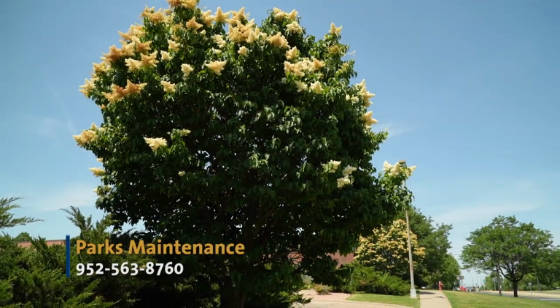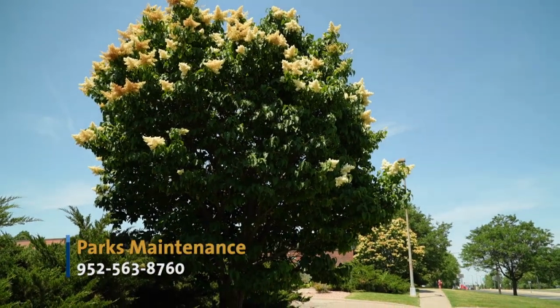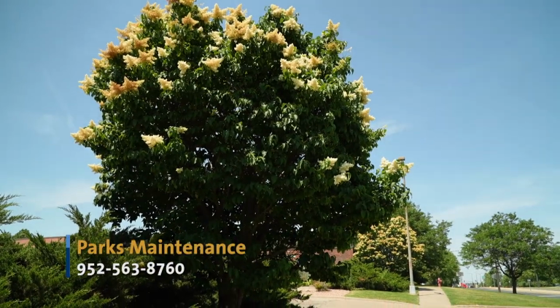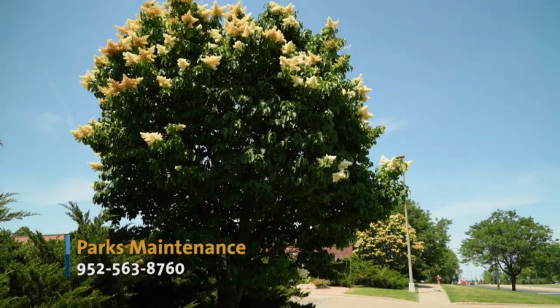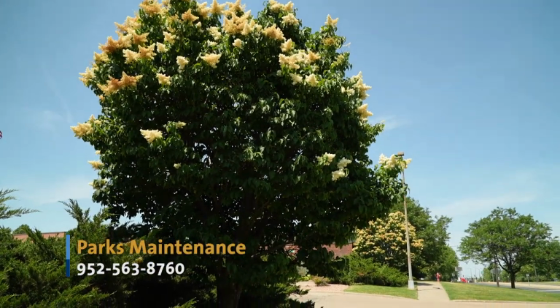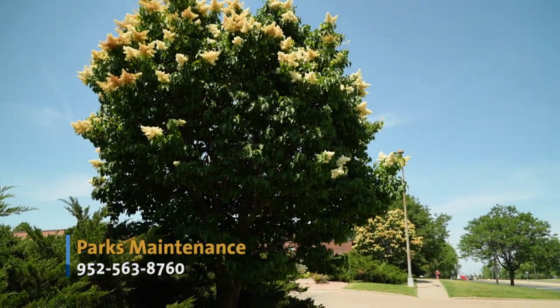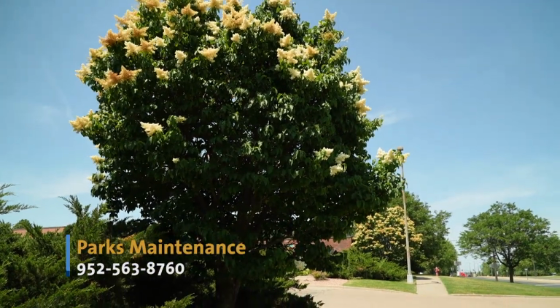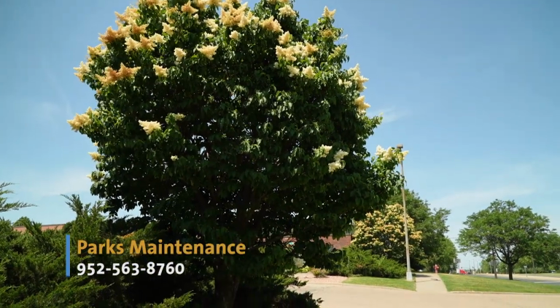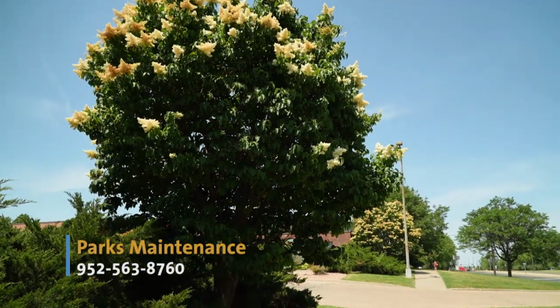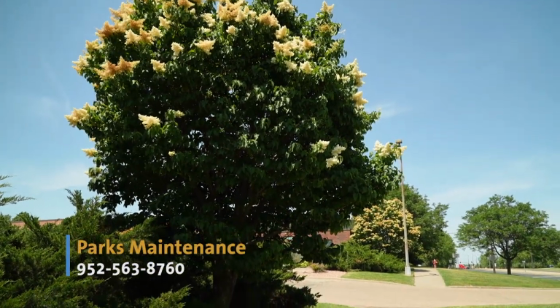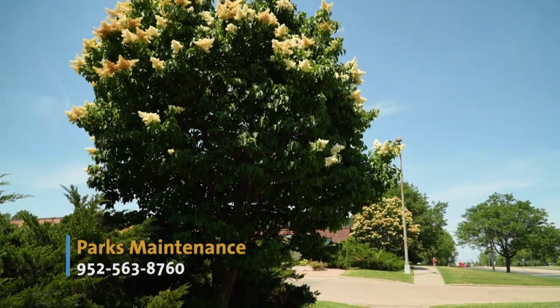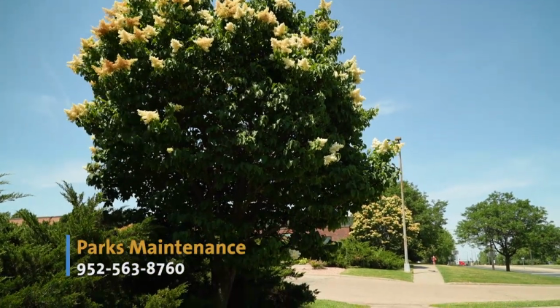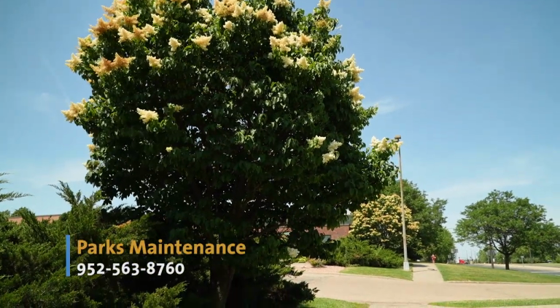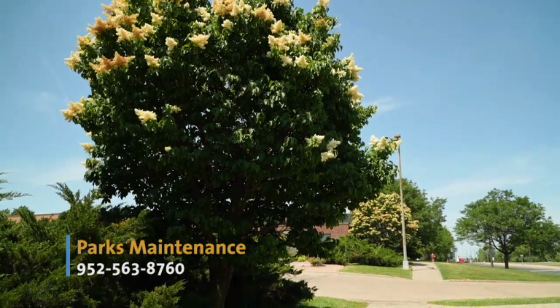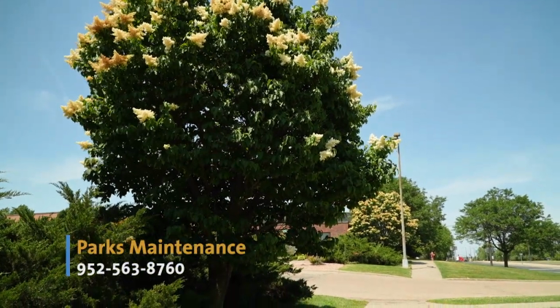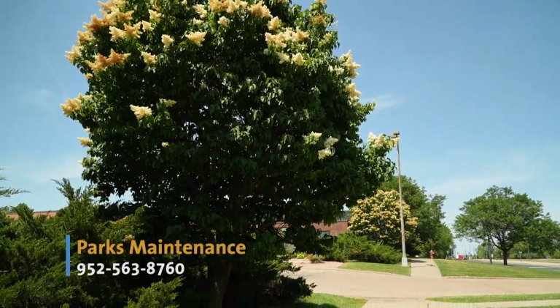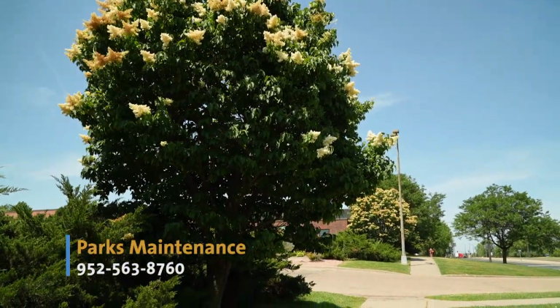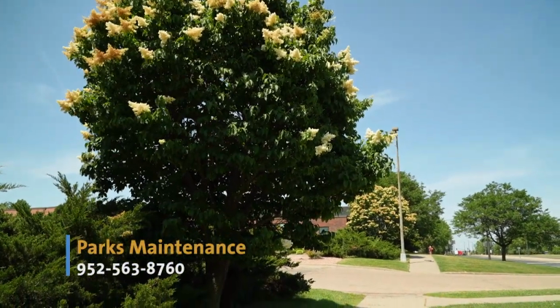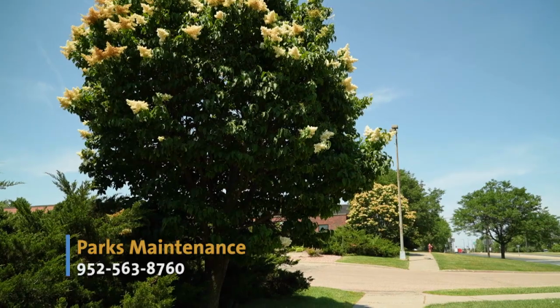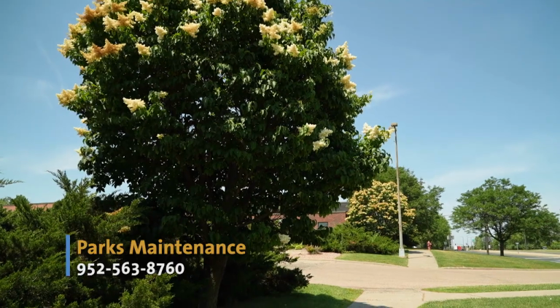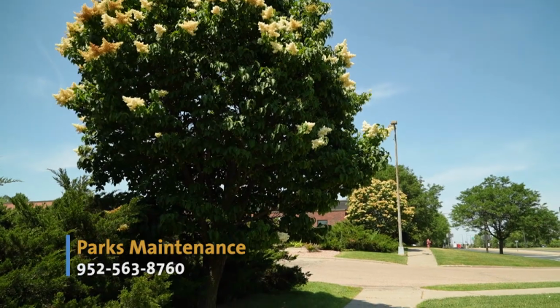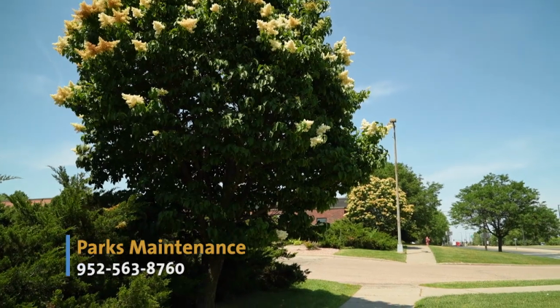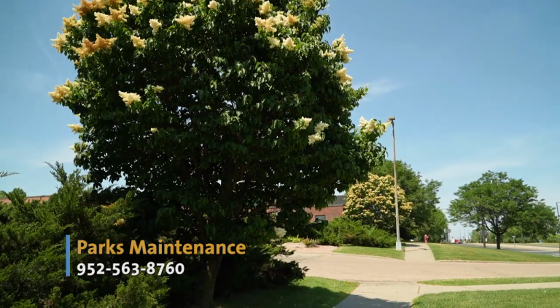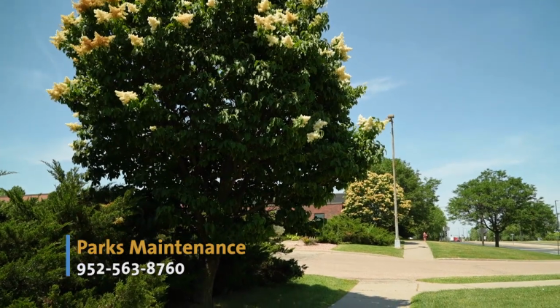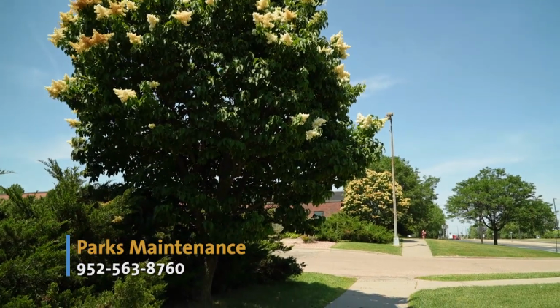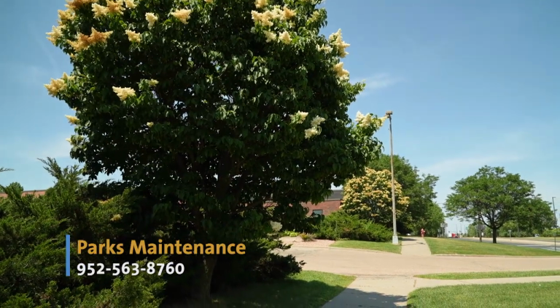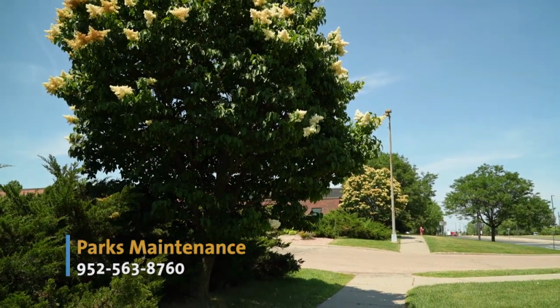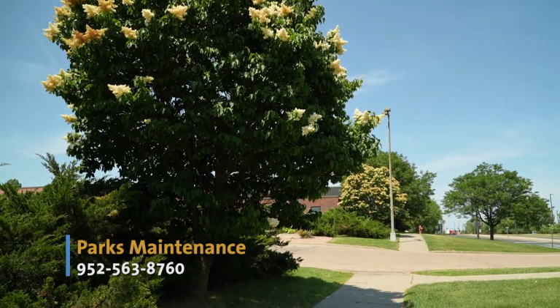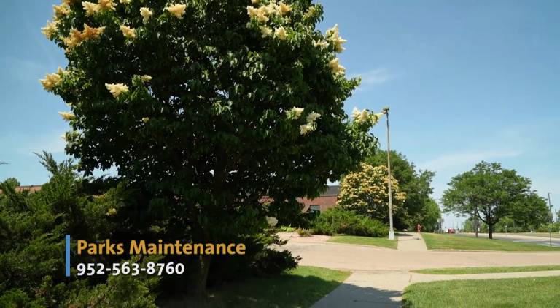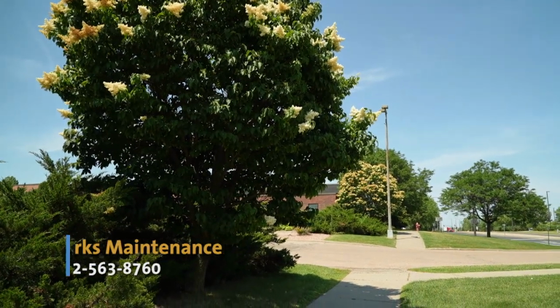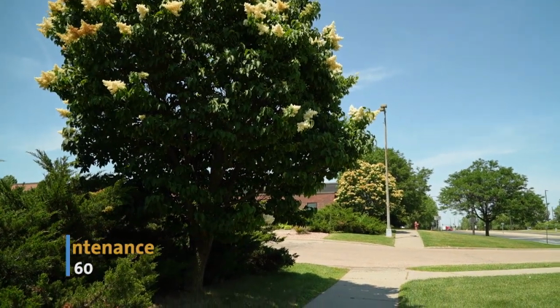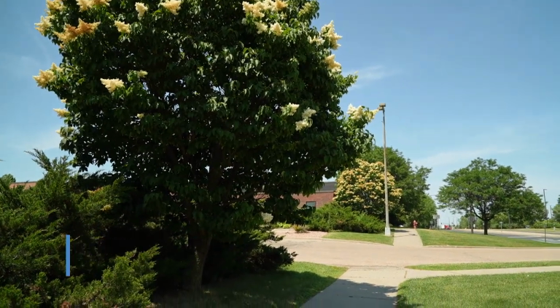For more information on the Japanese tree lilac and other suggested trees to plant, contact Parks Maintenance.